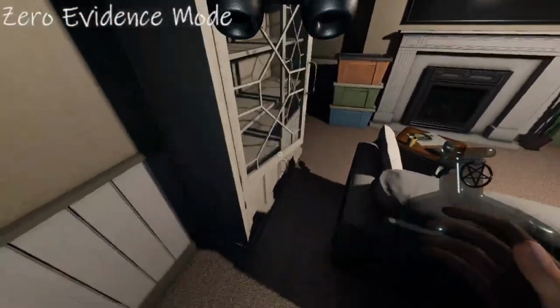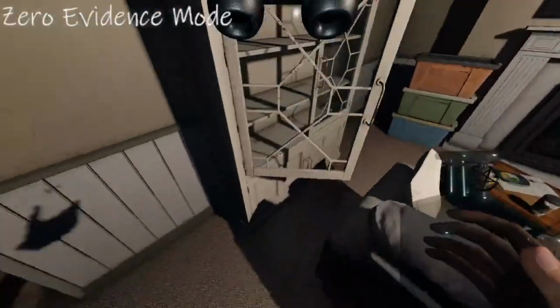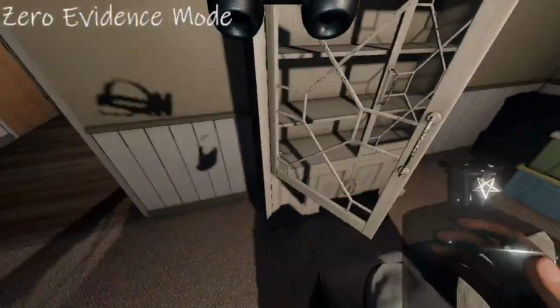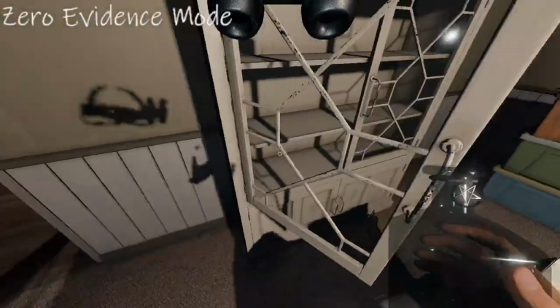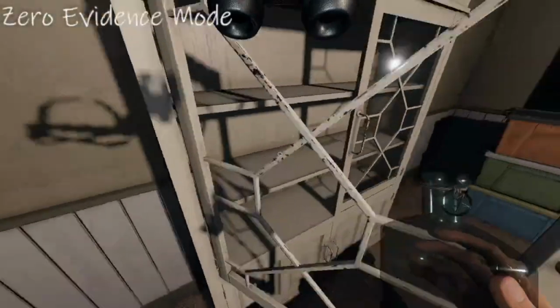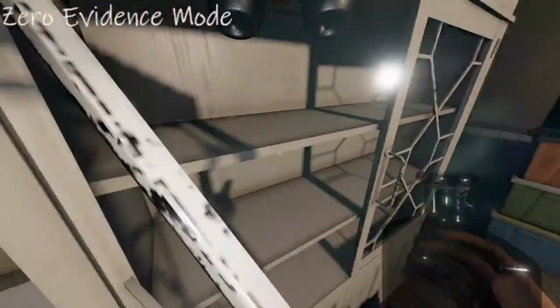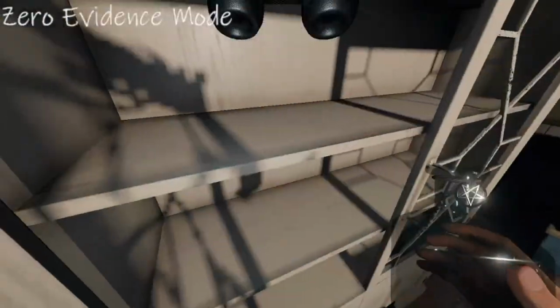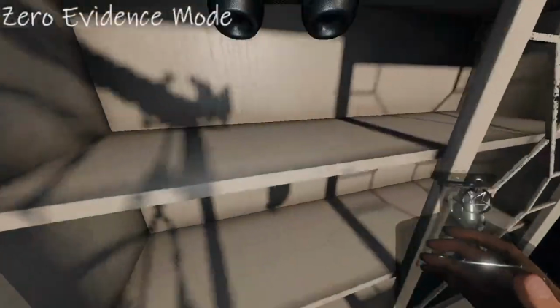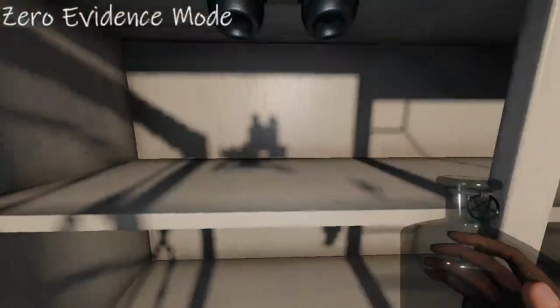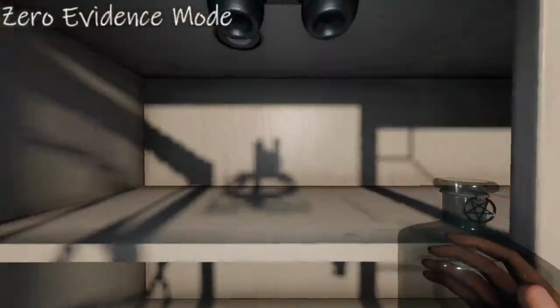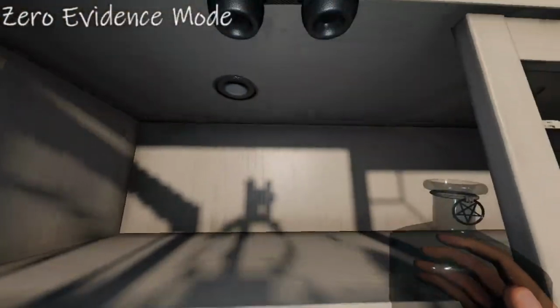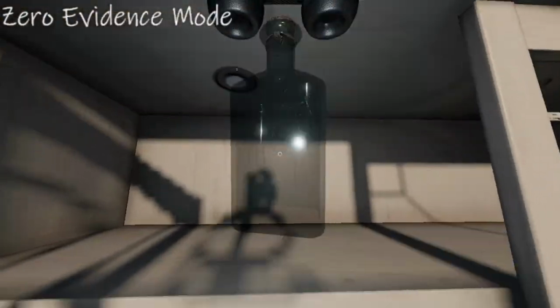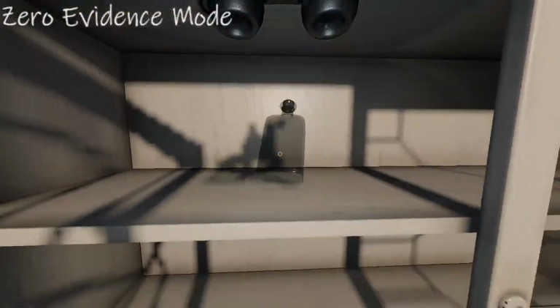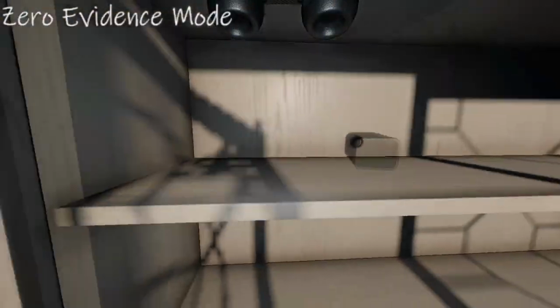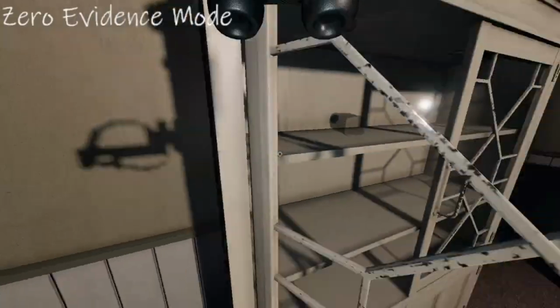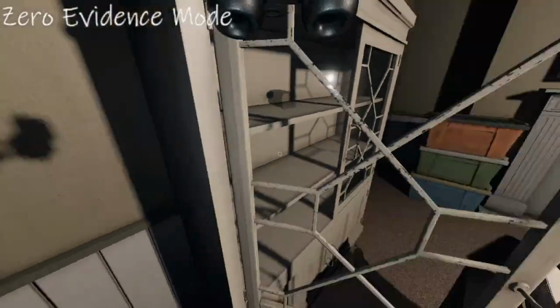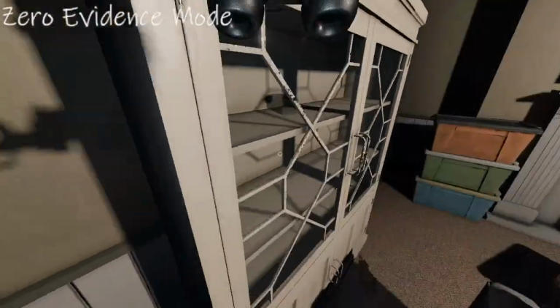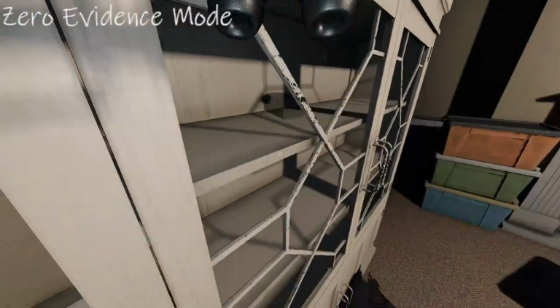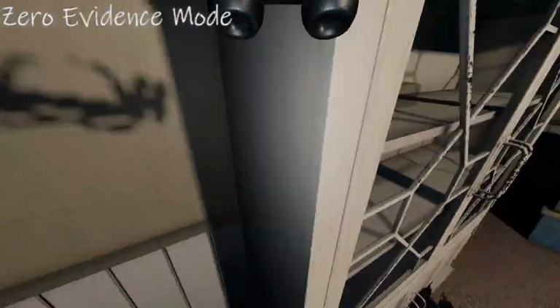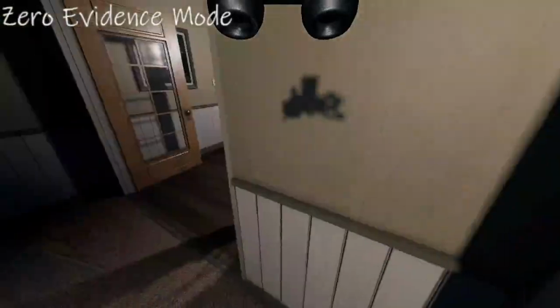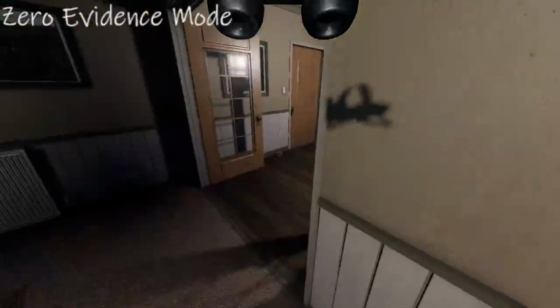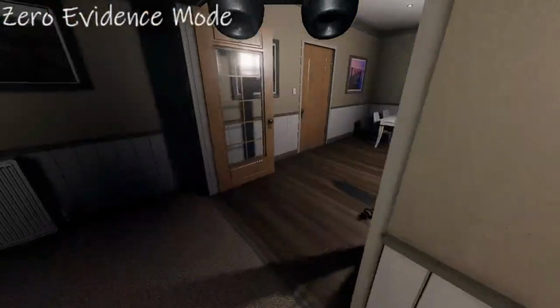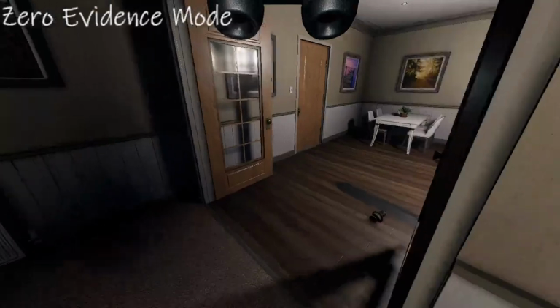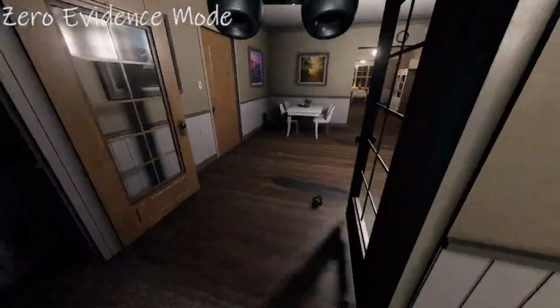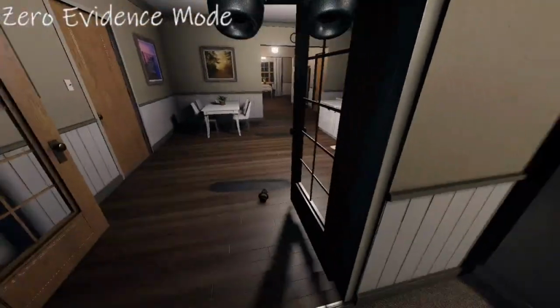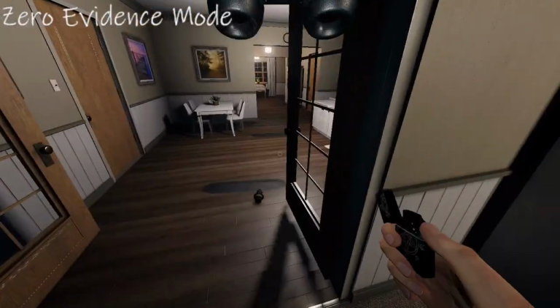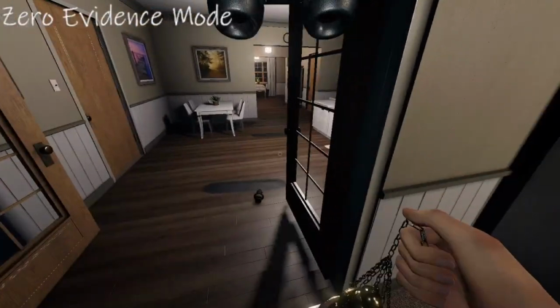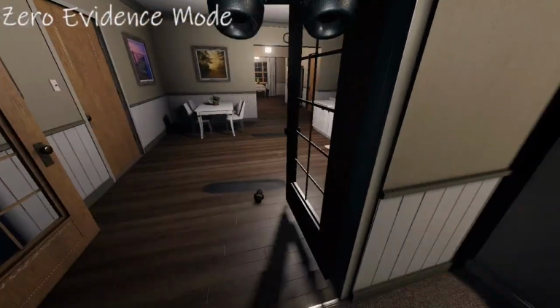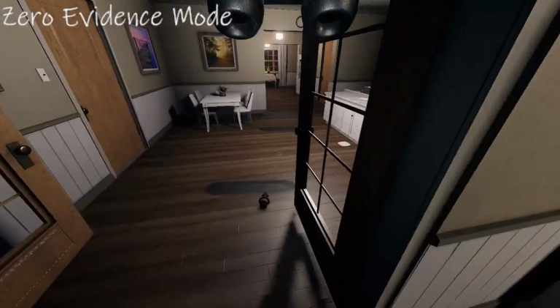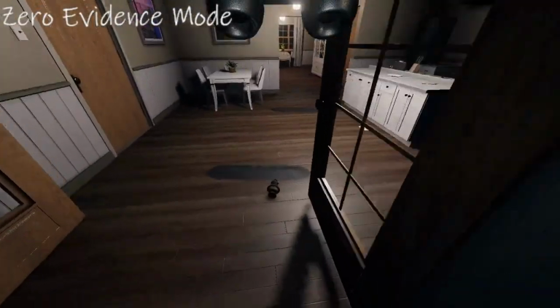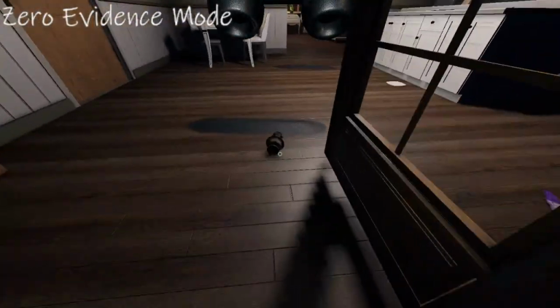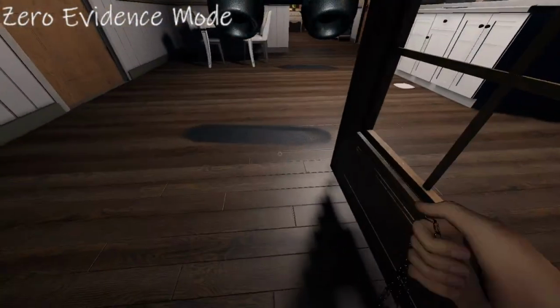Always be sure to put things away and keep things tidy. This is someone's house.